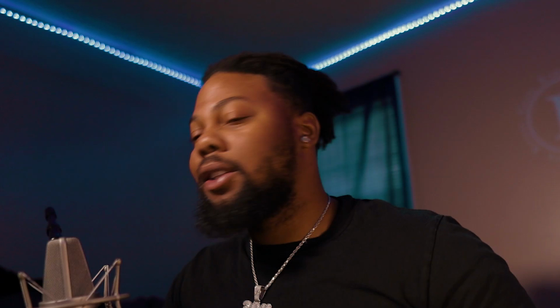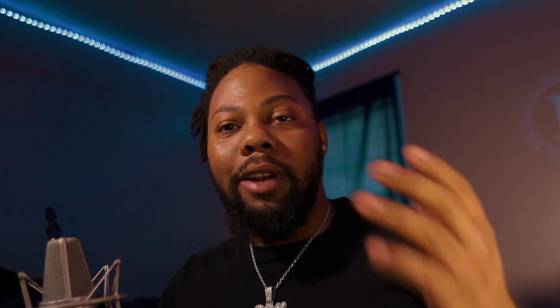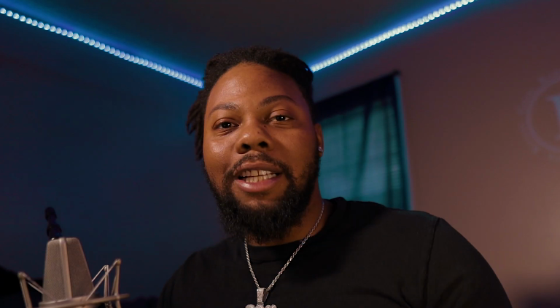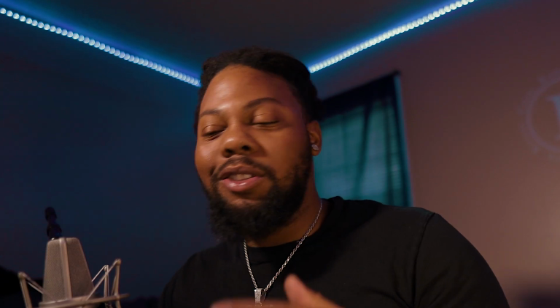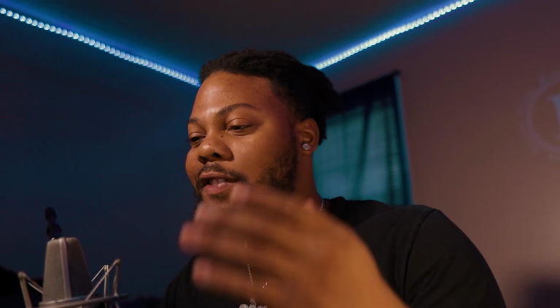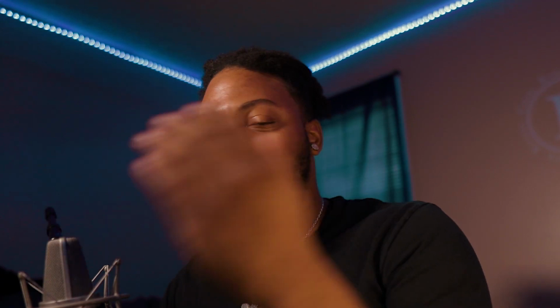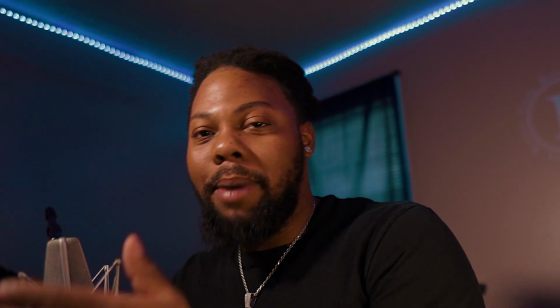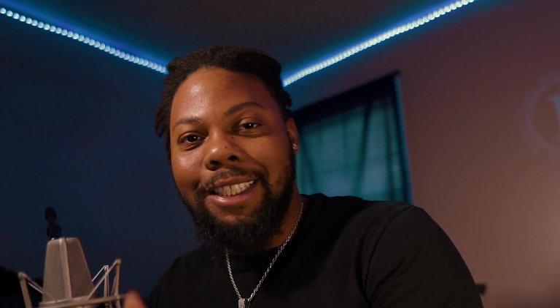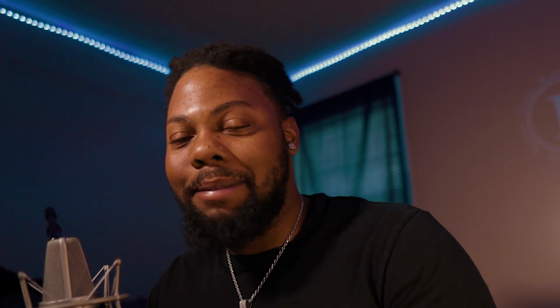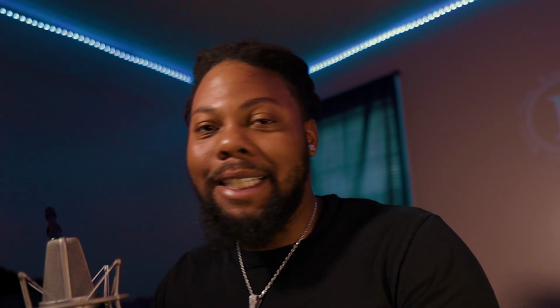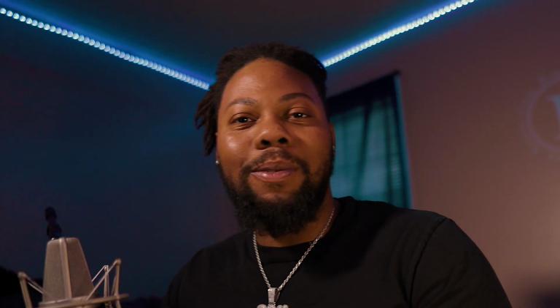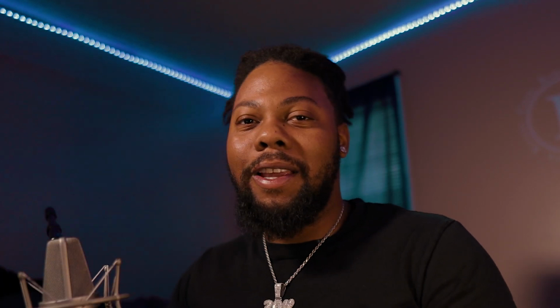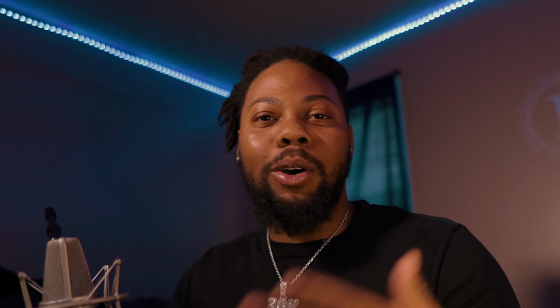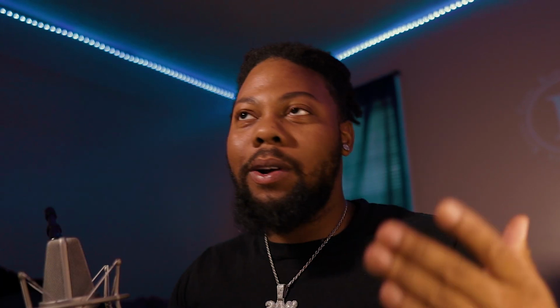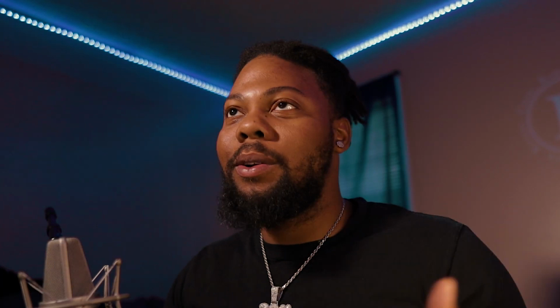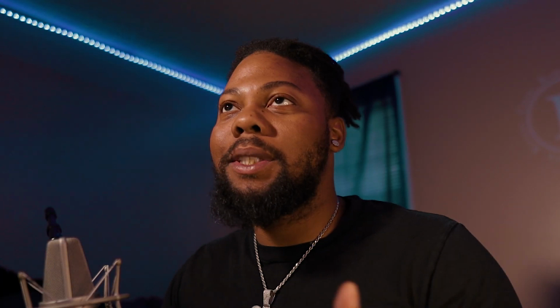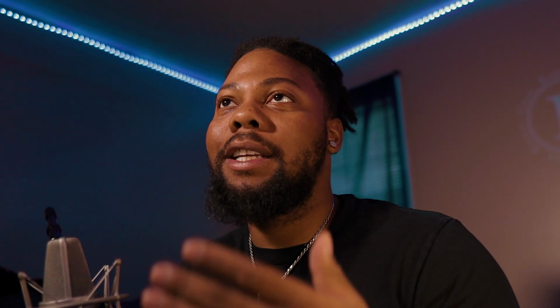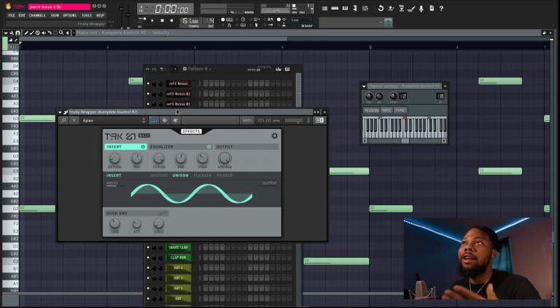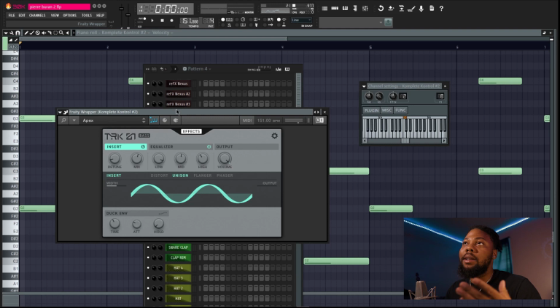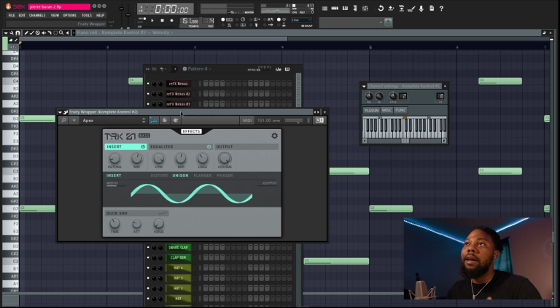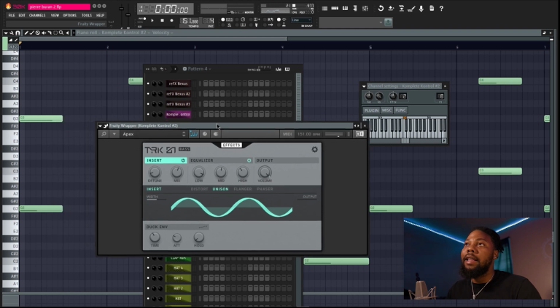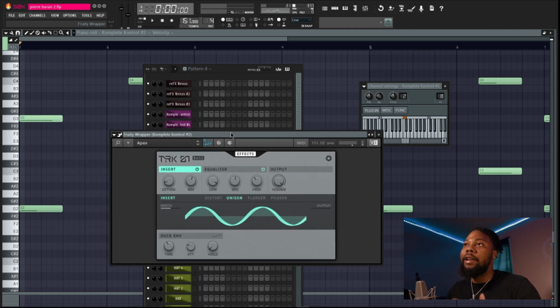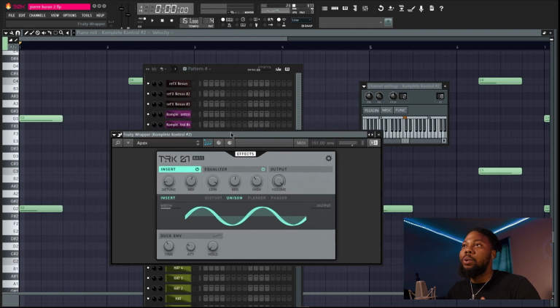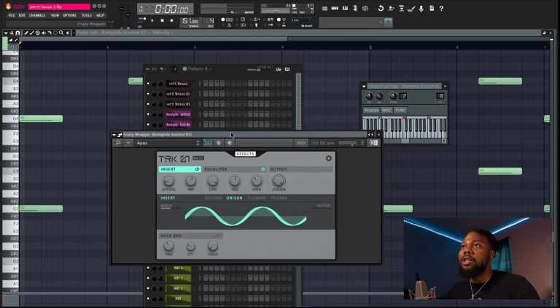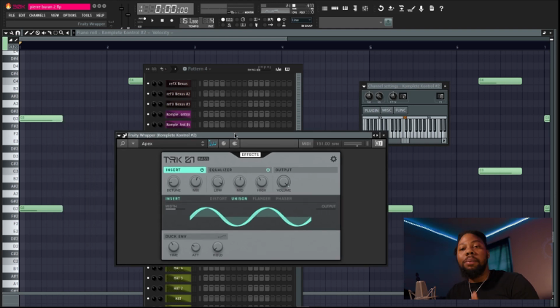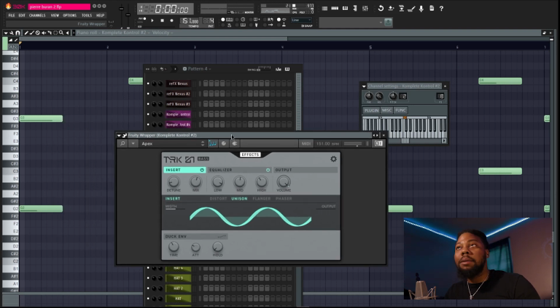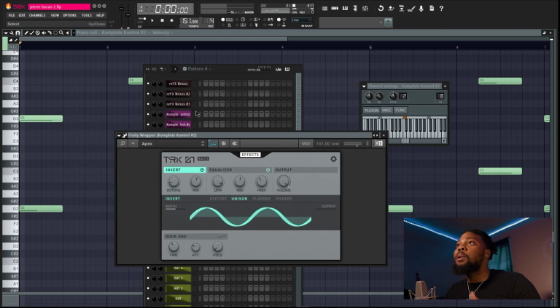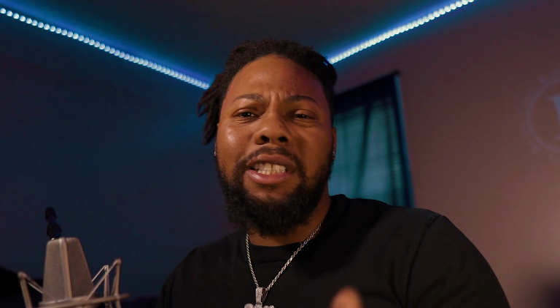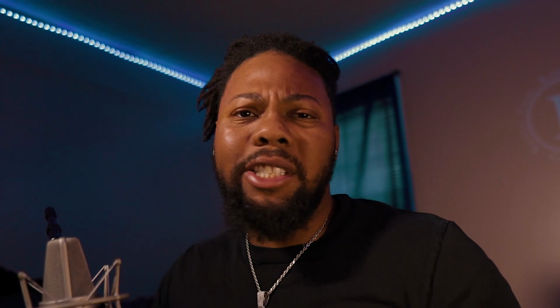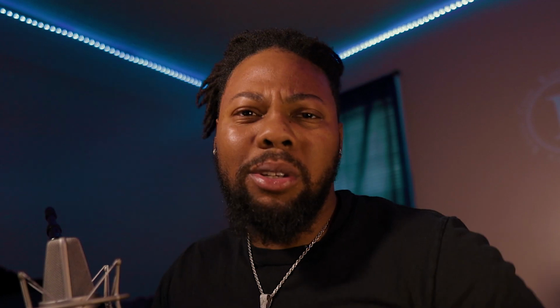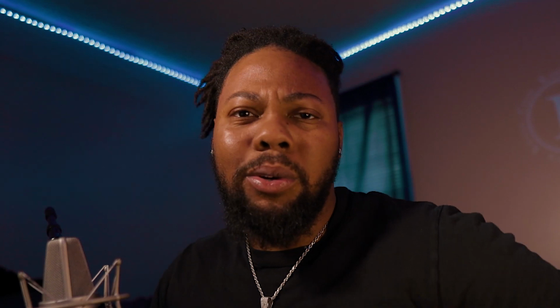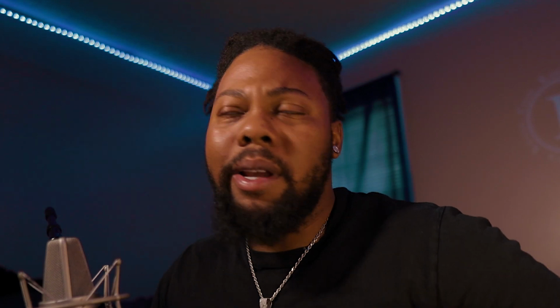Next I used this funky bass type sound. Super simple — let's listen to it real quick.